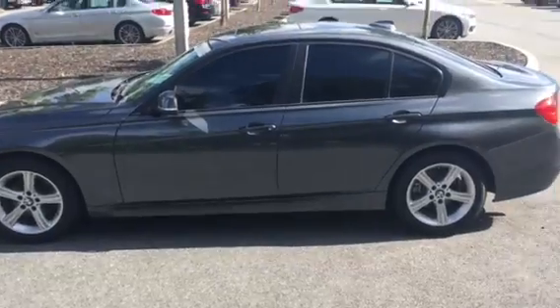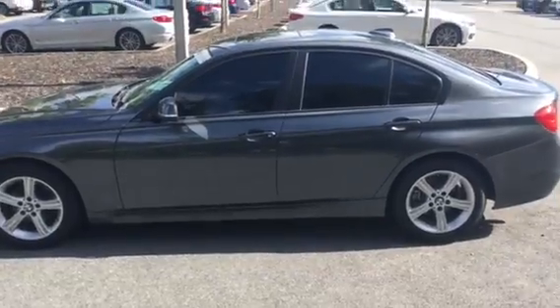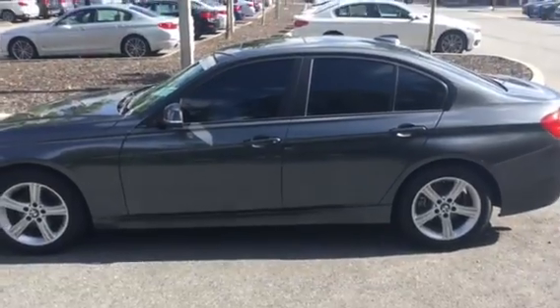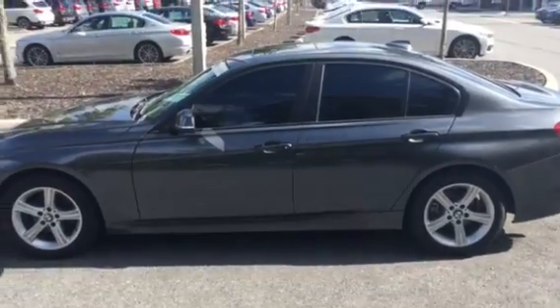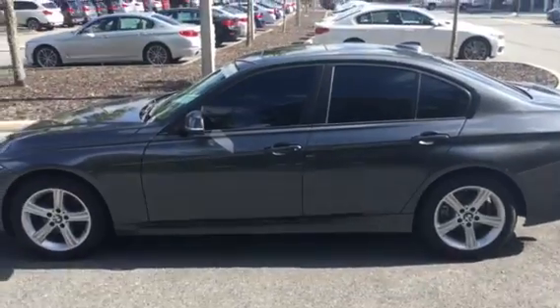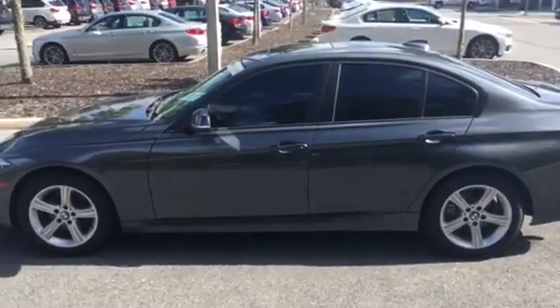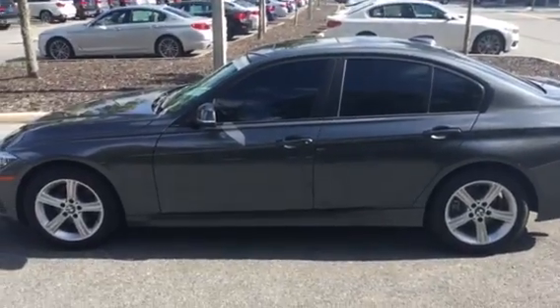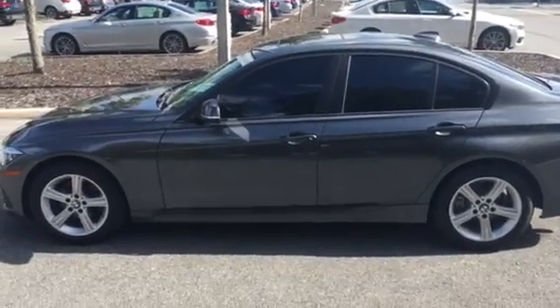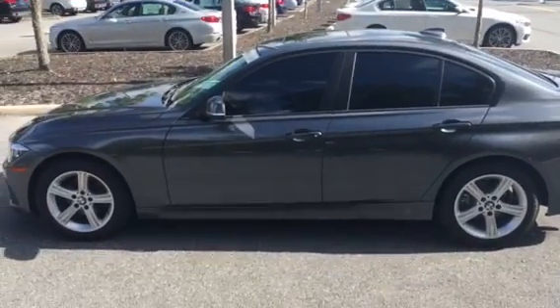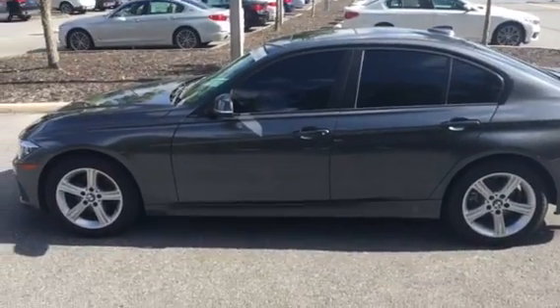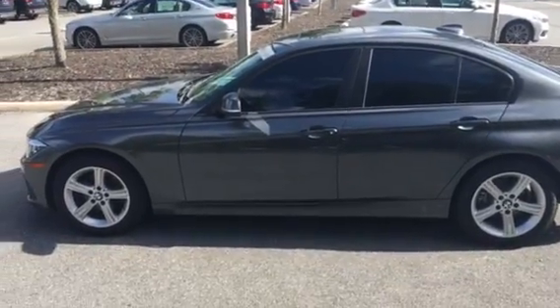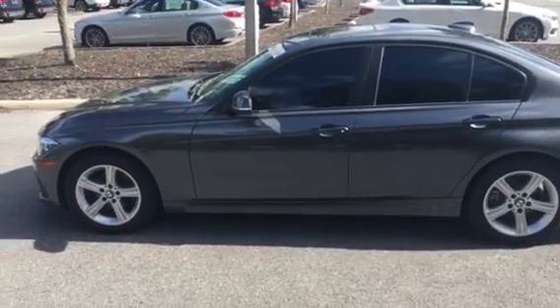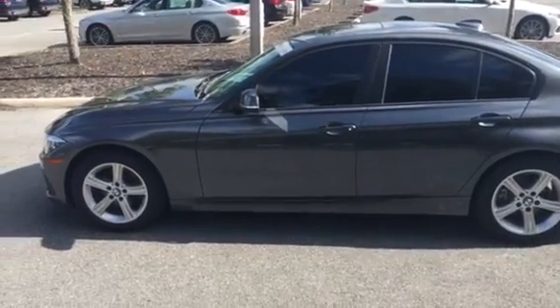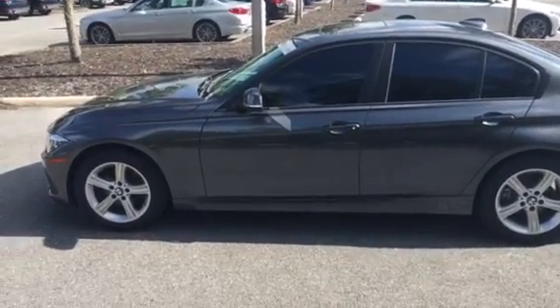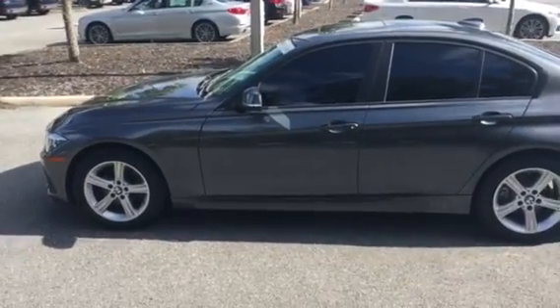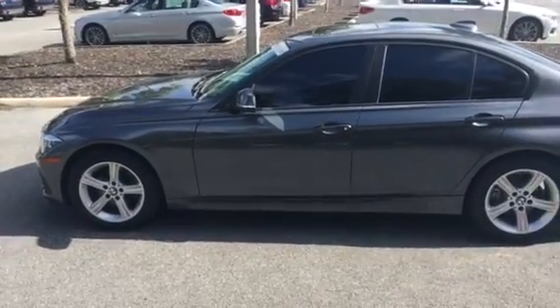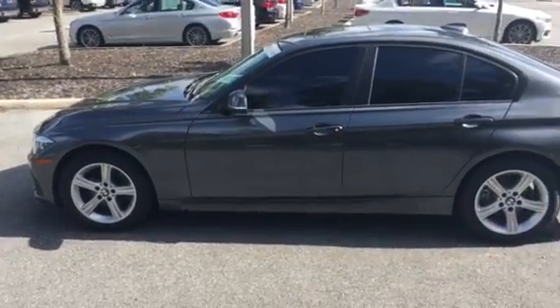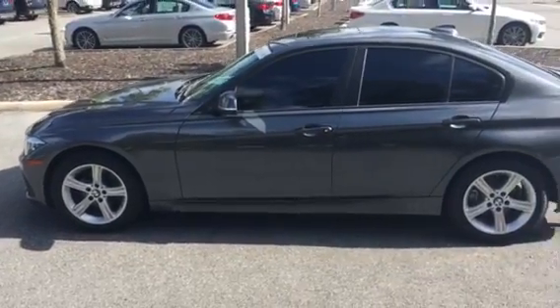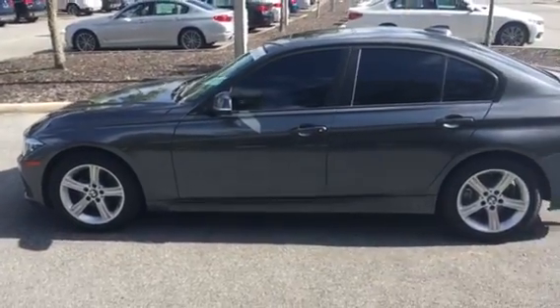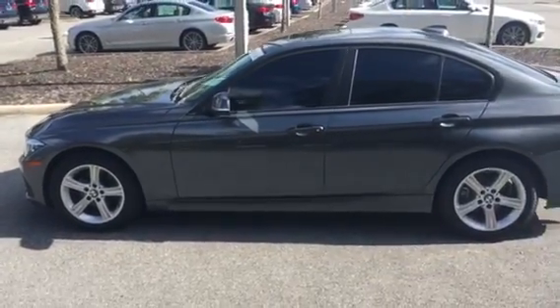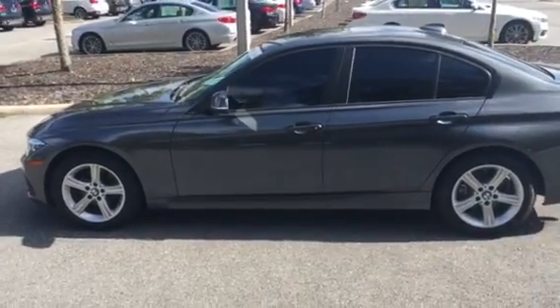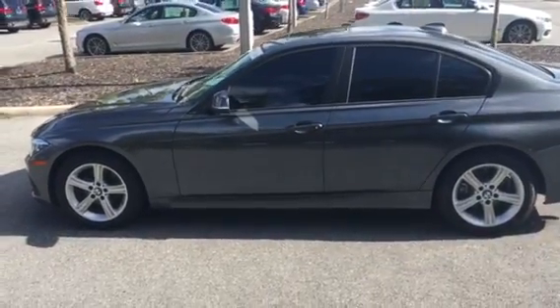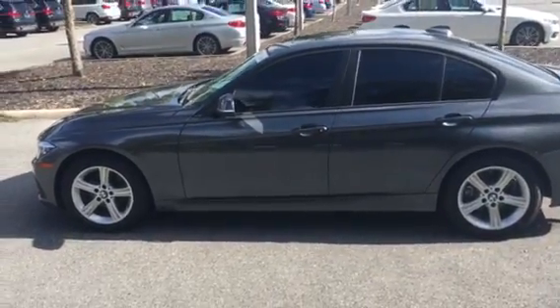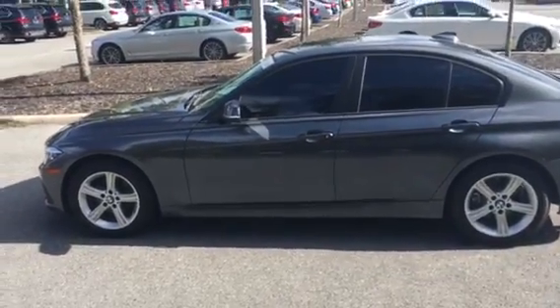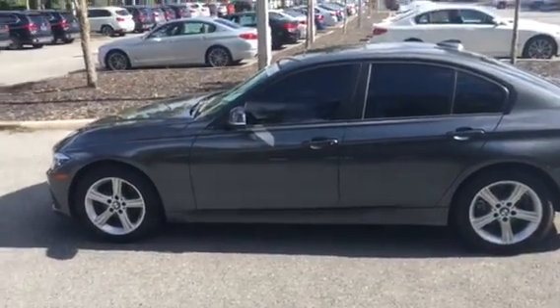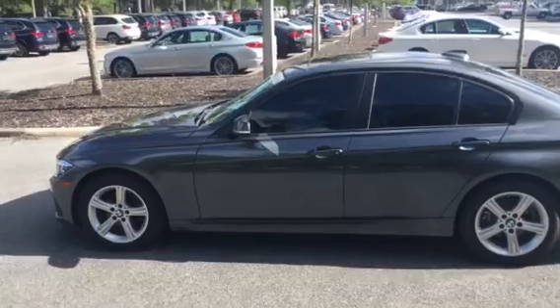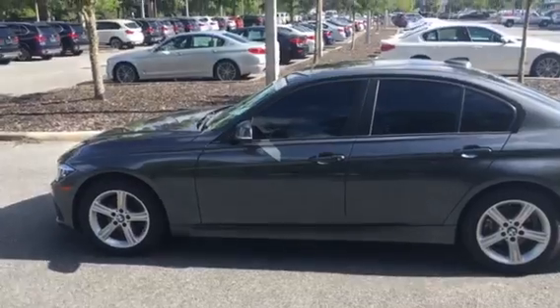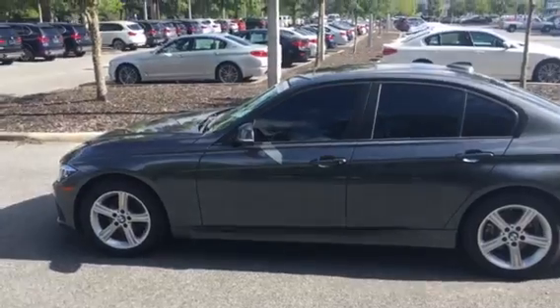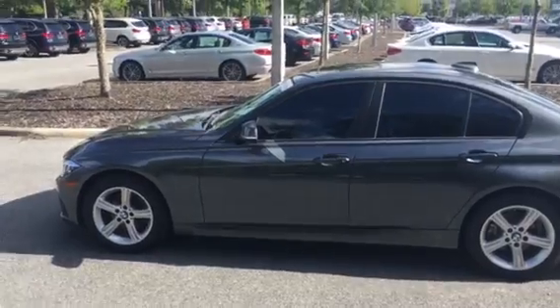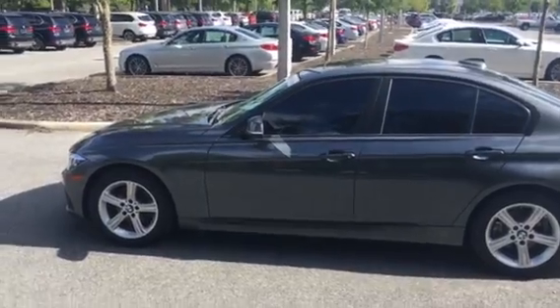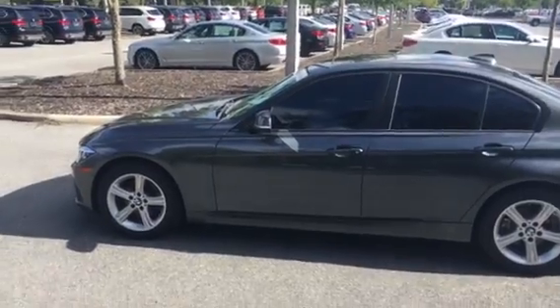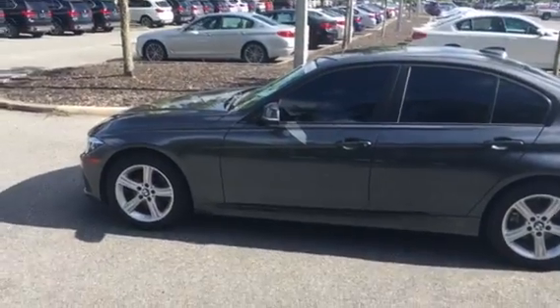Hey Lily, this is Alex from BMW of Gainesville and I want to make you a quick video on this gray 320i, 2014.